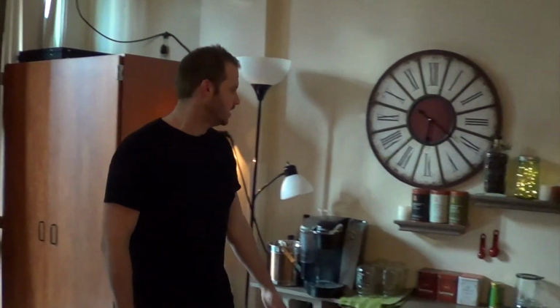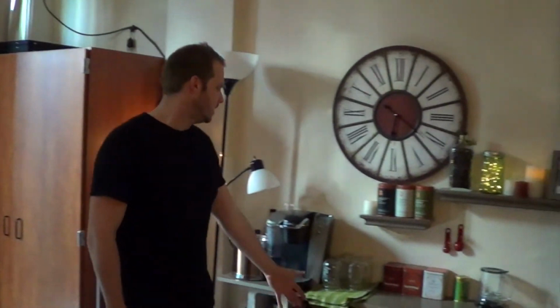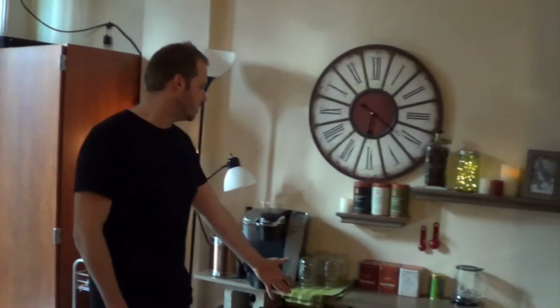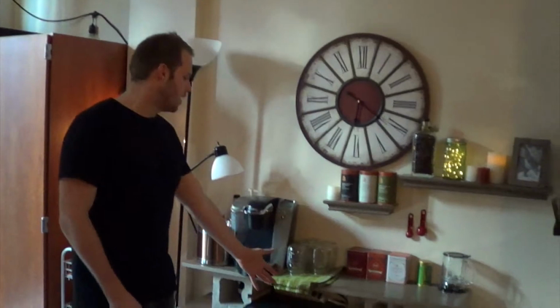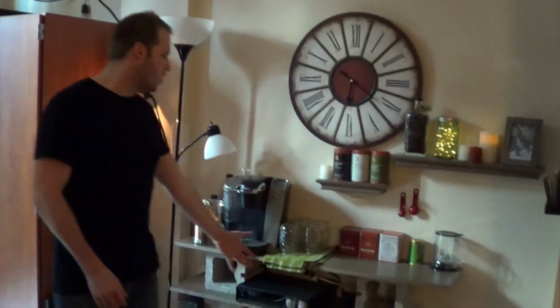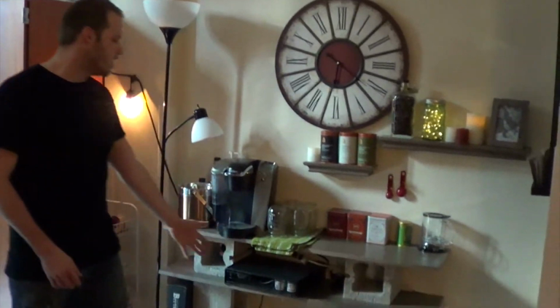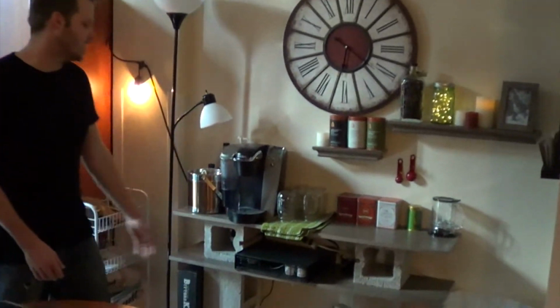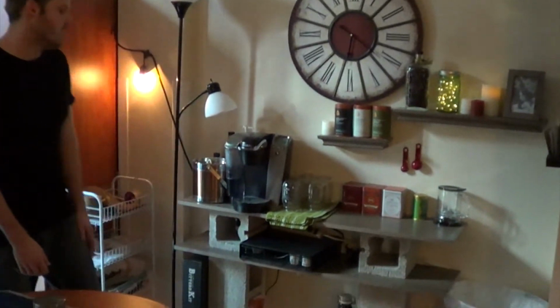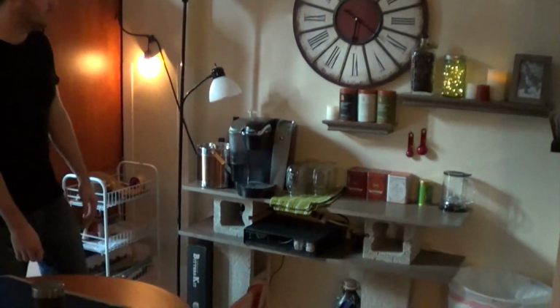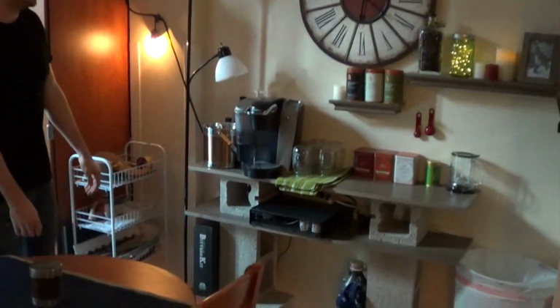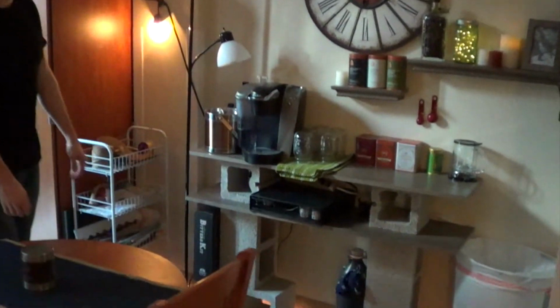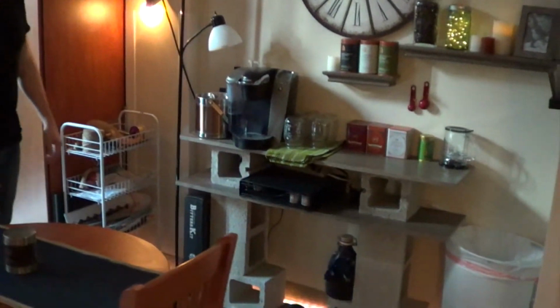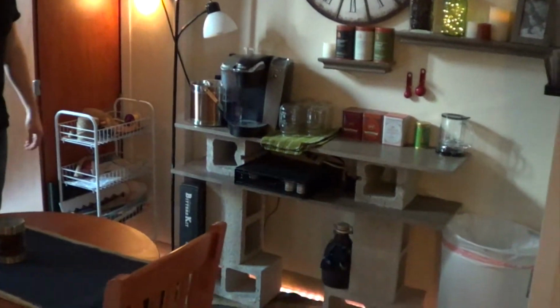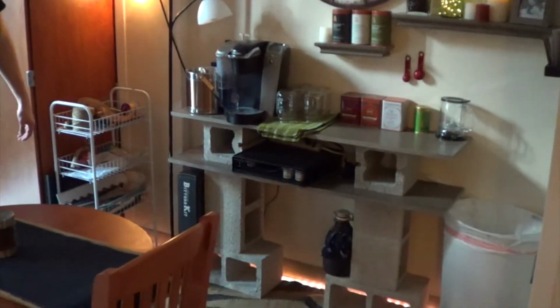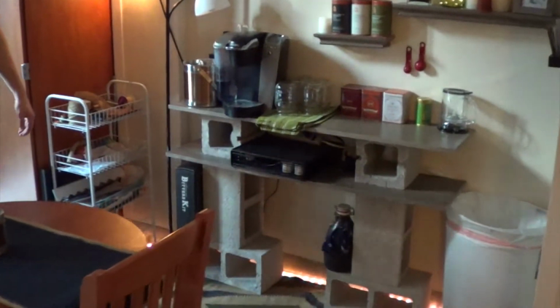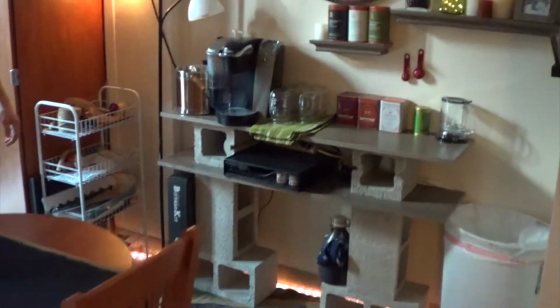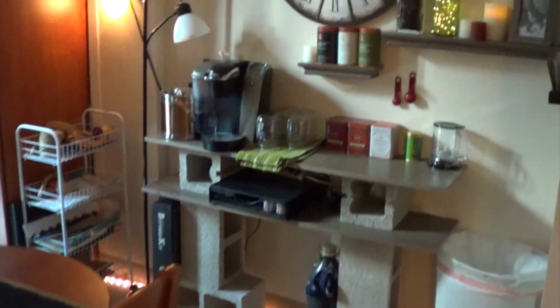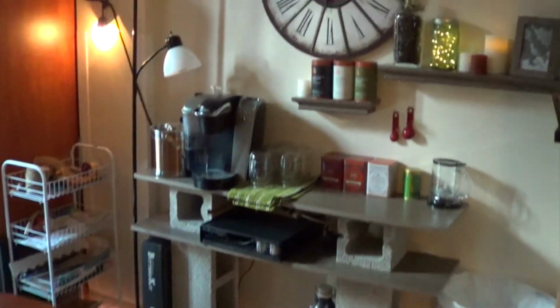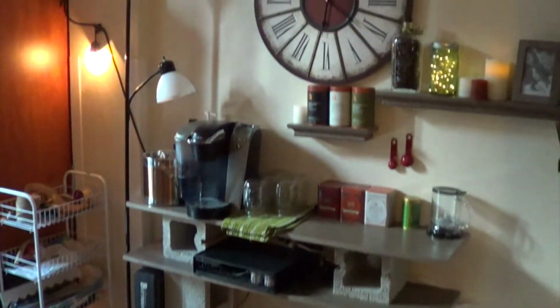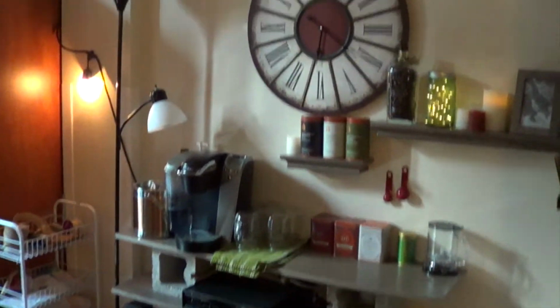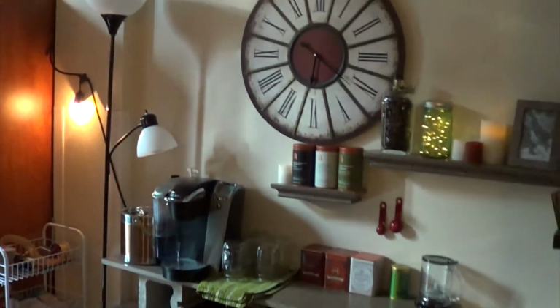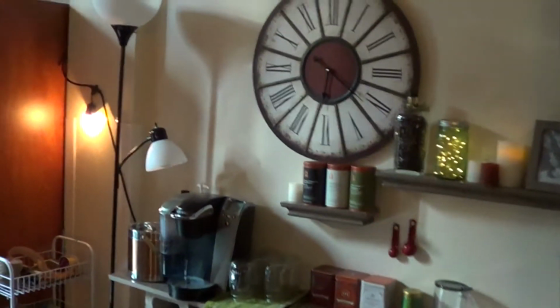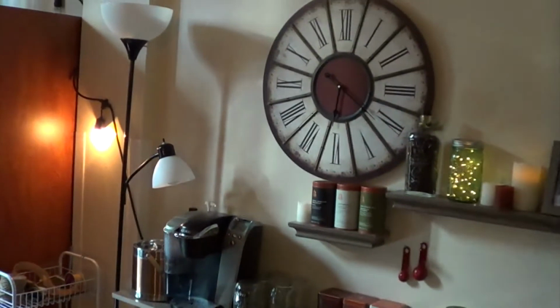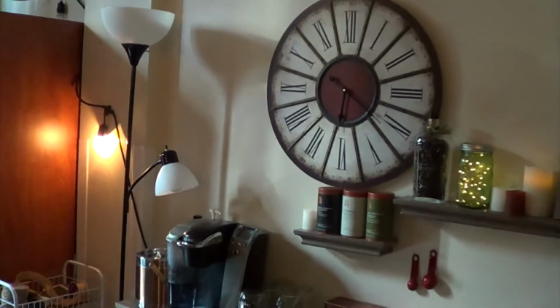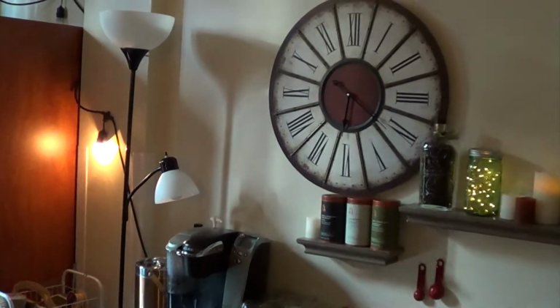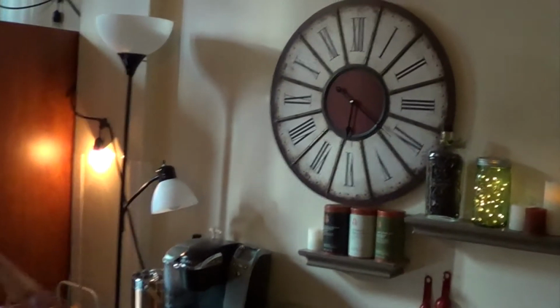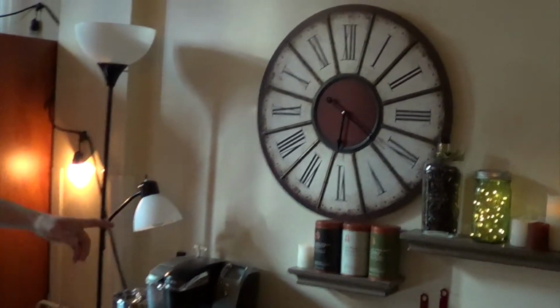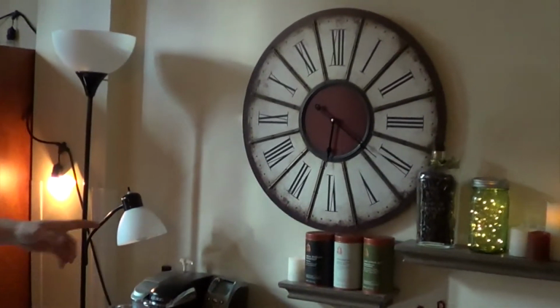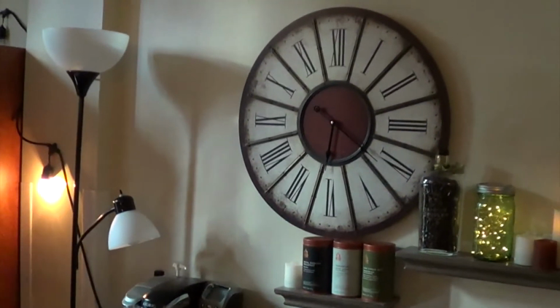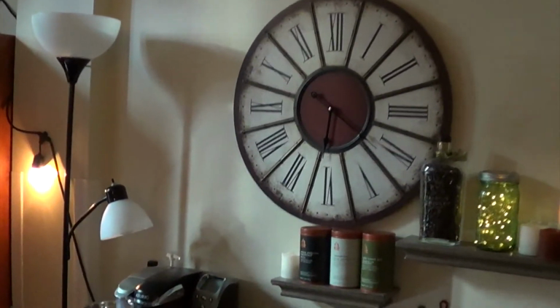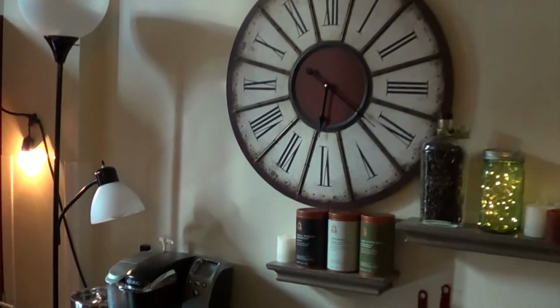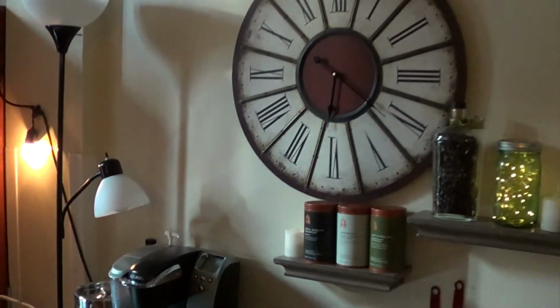Here's my homemade coffee bar, complete with a bunch of different types of tea.